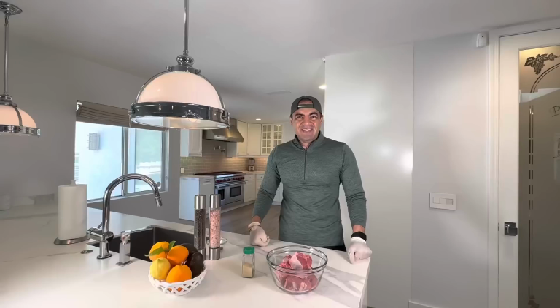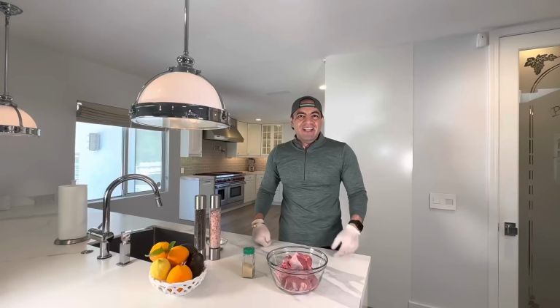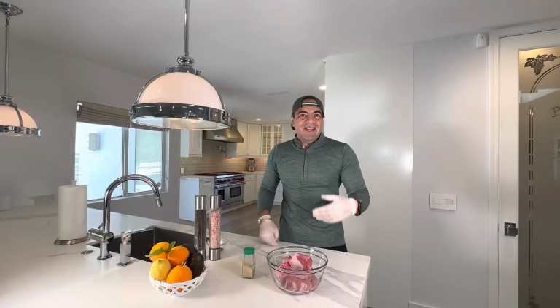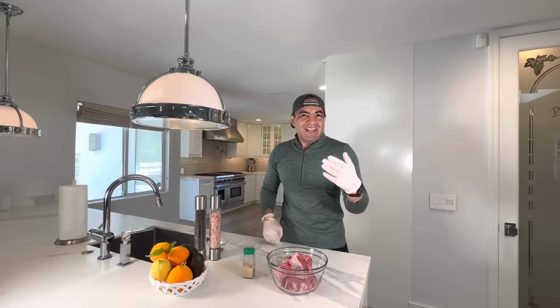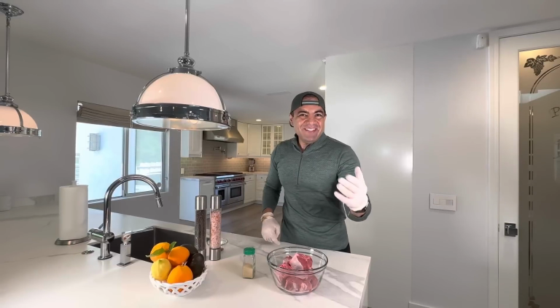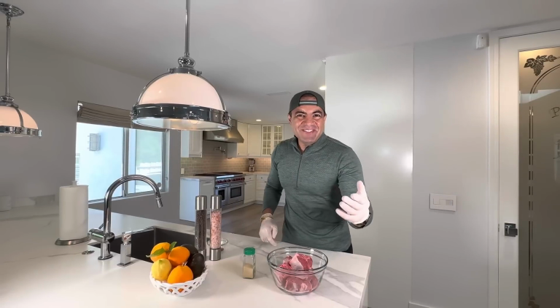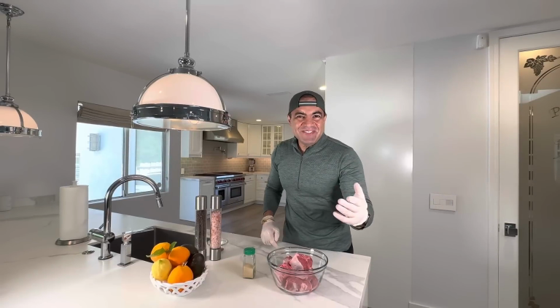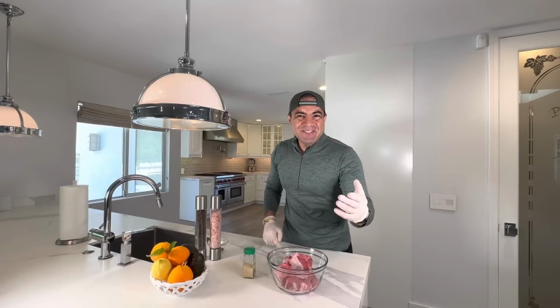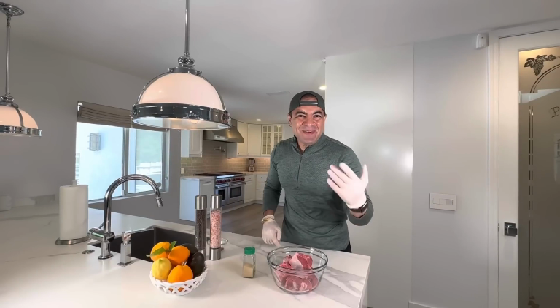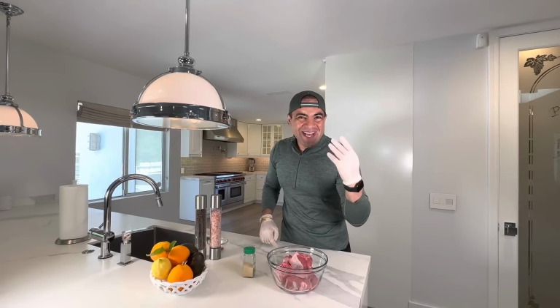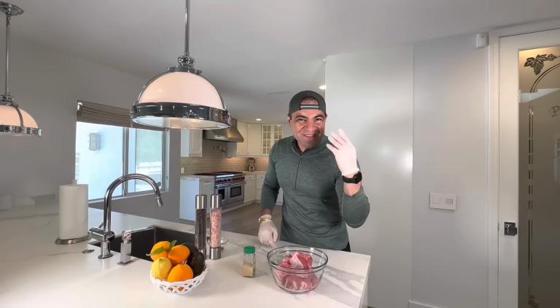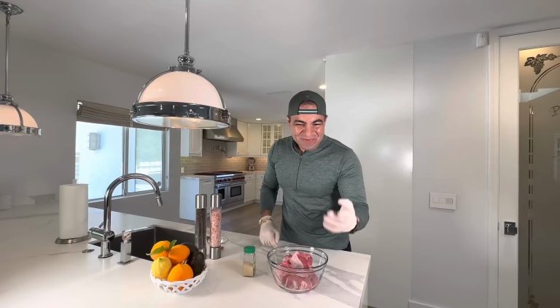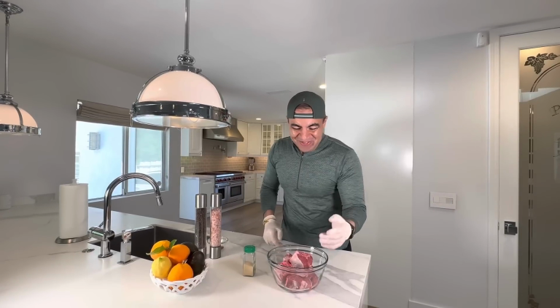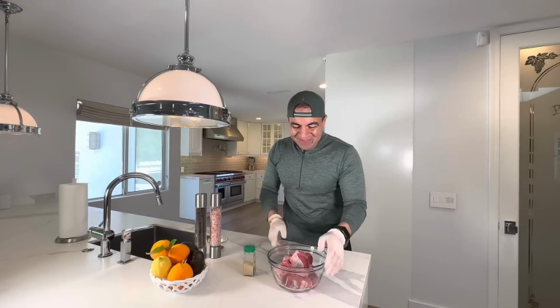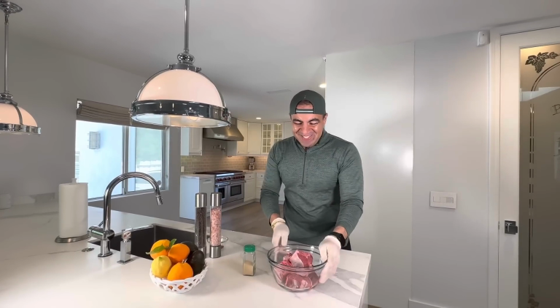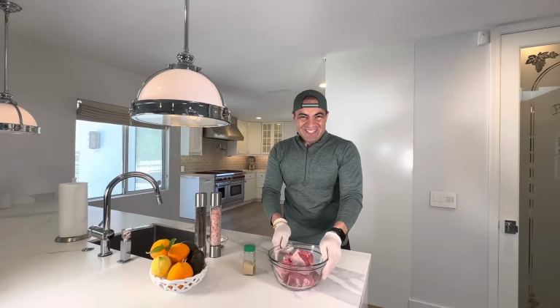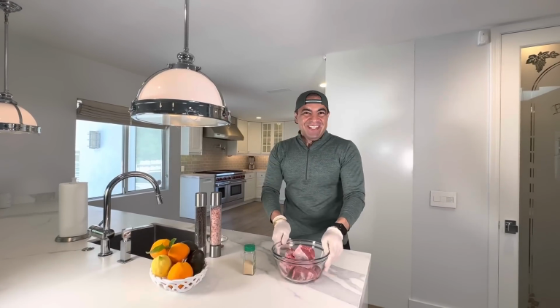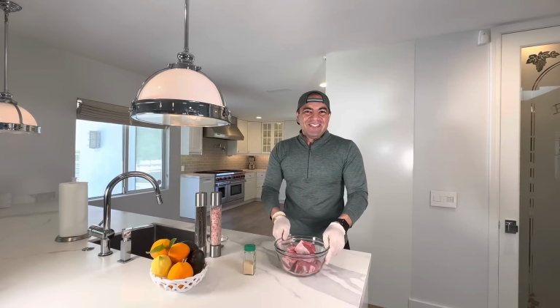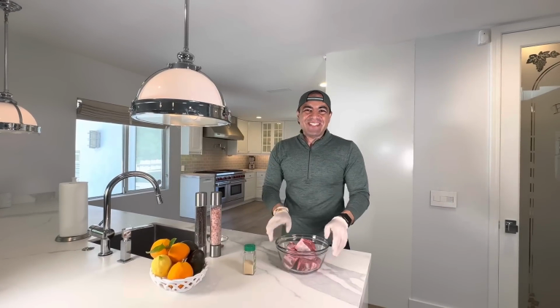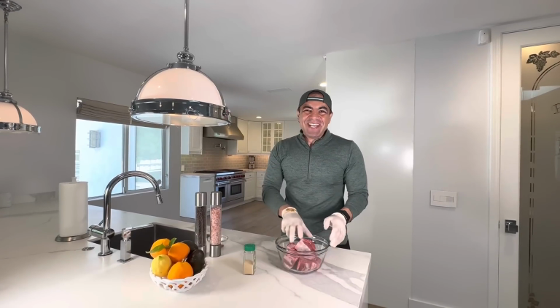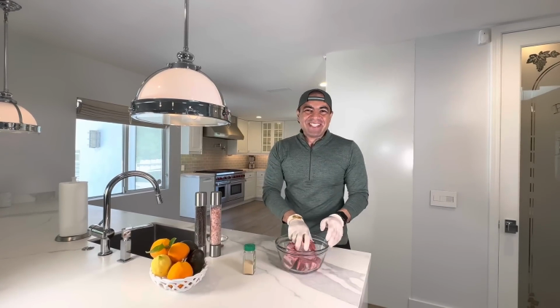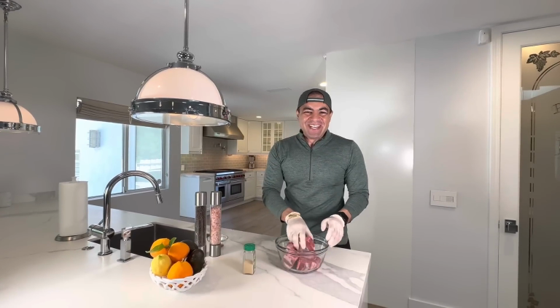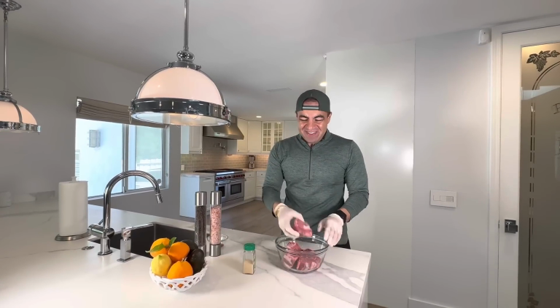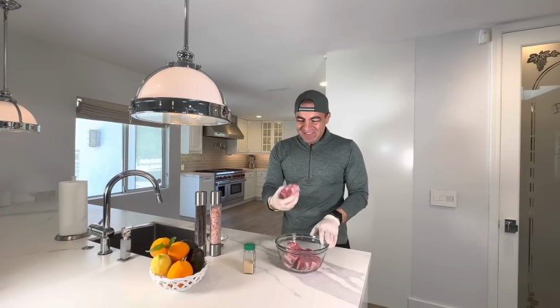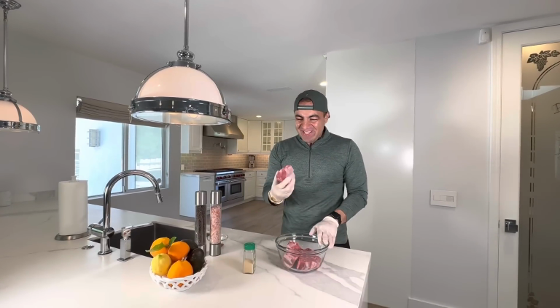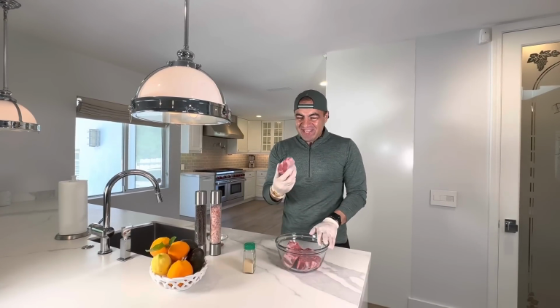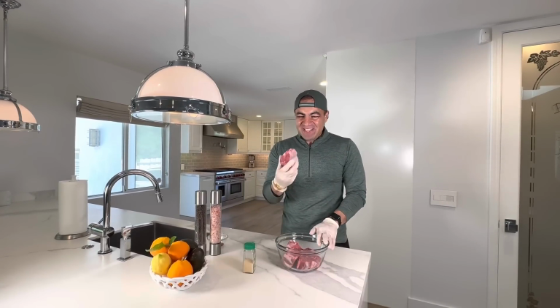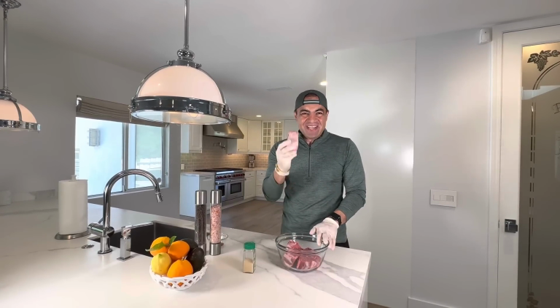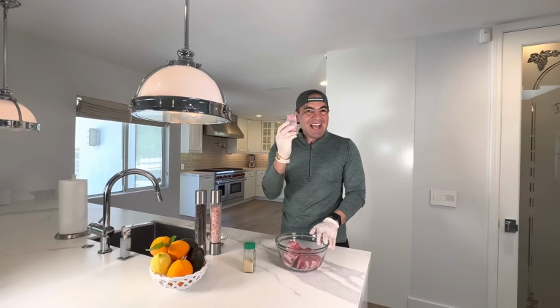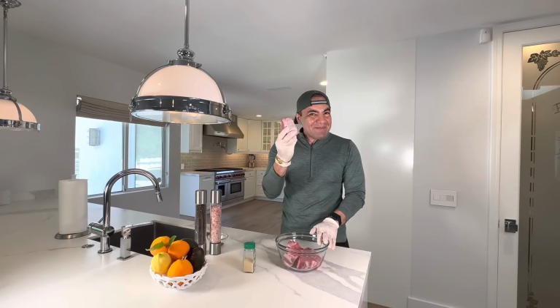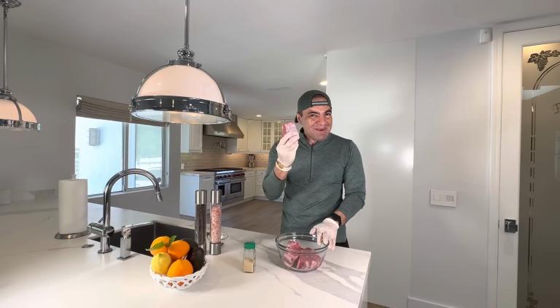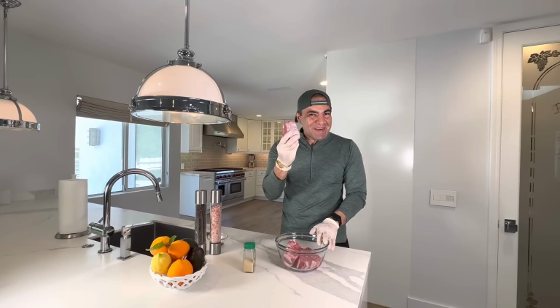Hey YouTube and food lovers! Today I crave a lamb kebab.